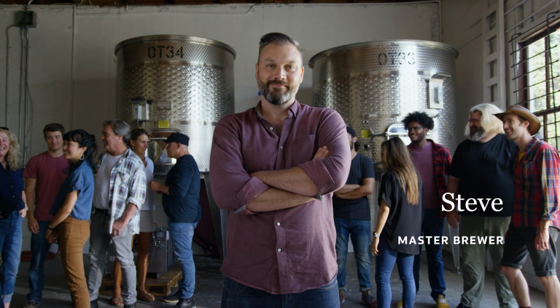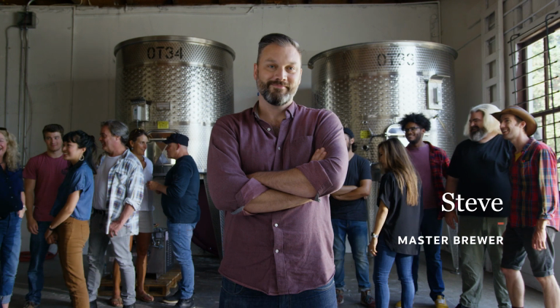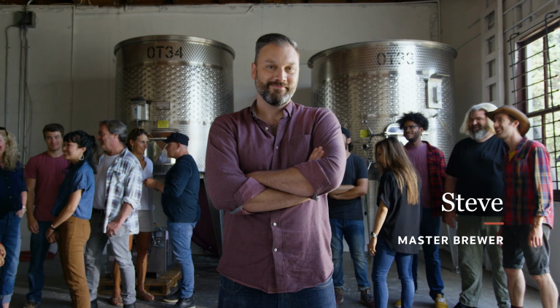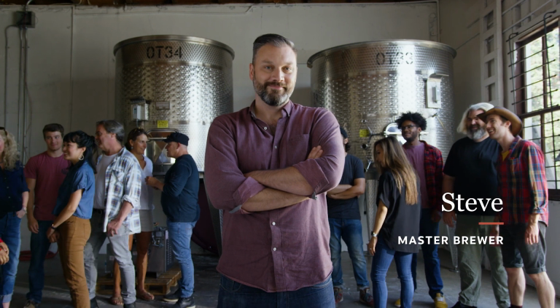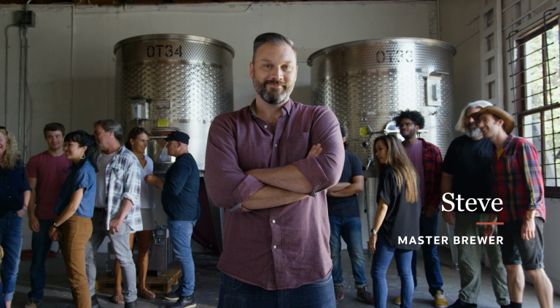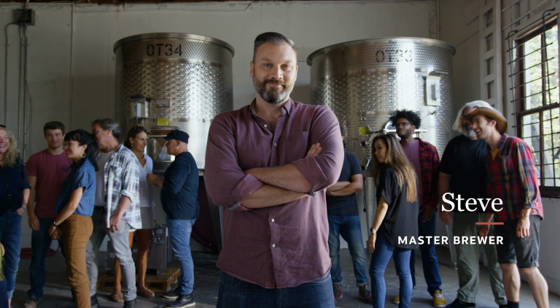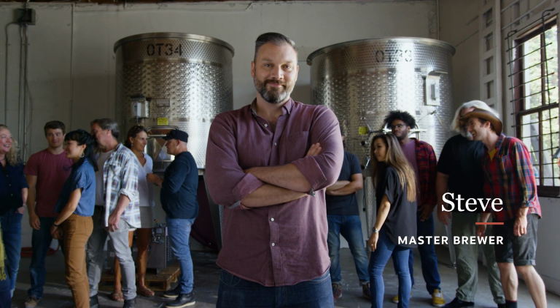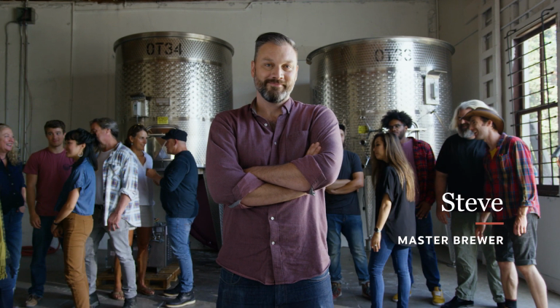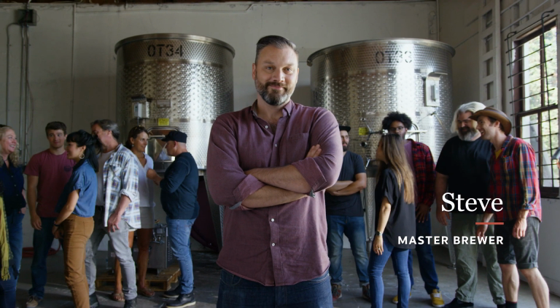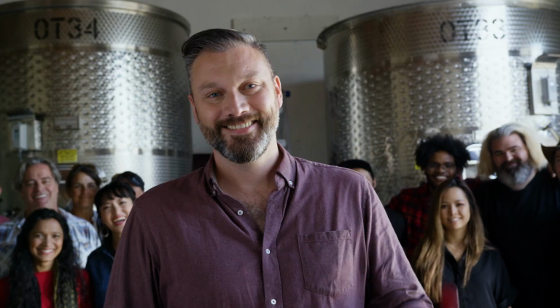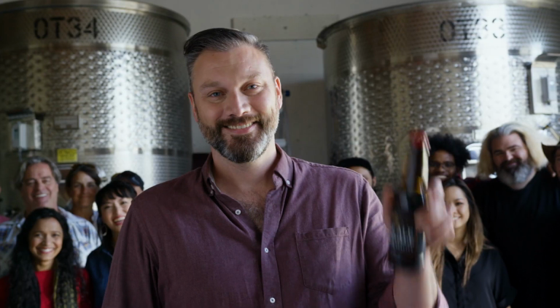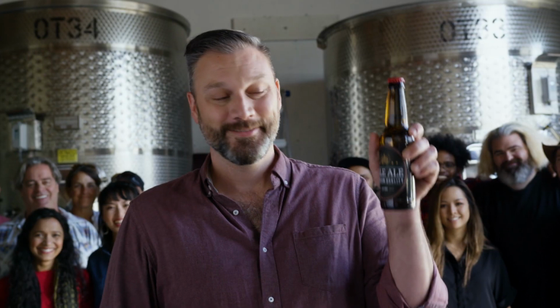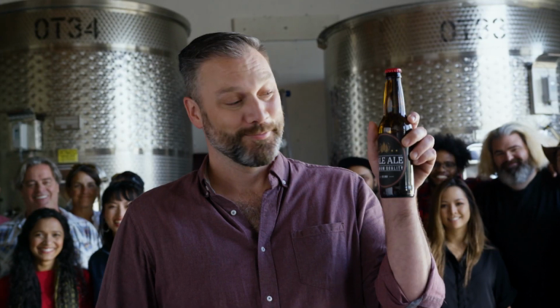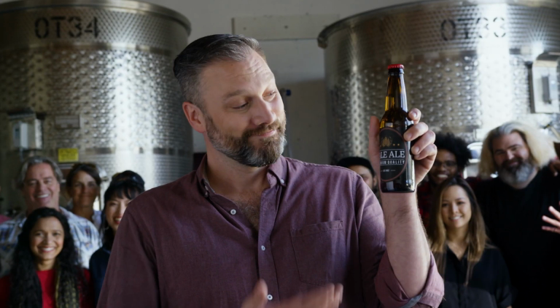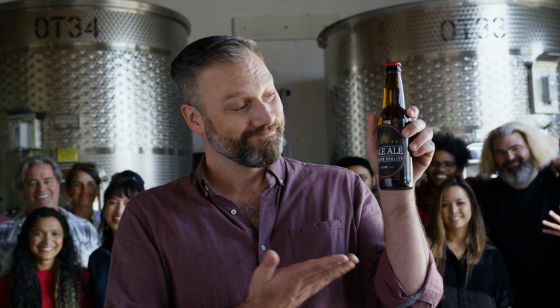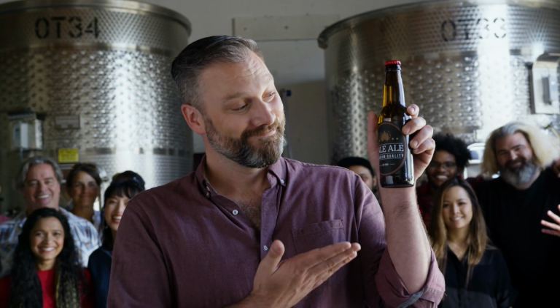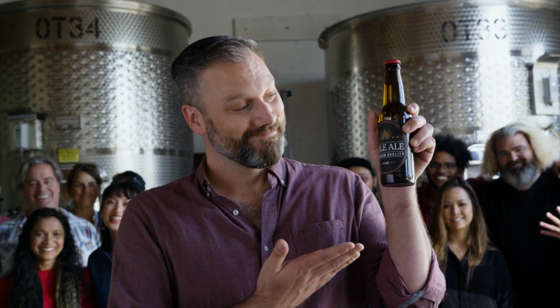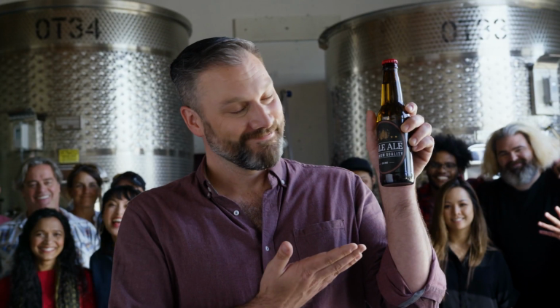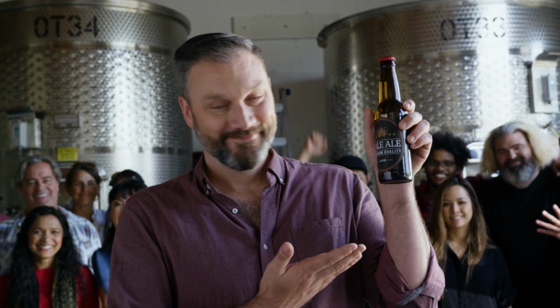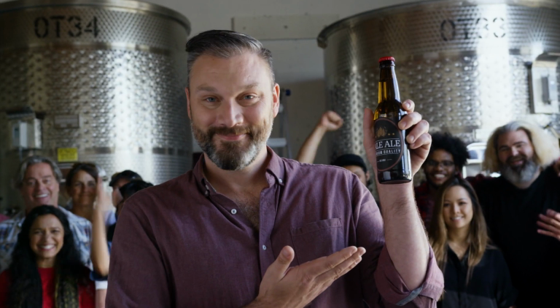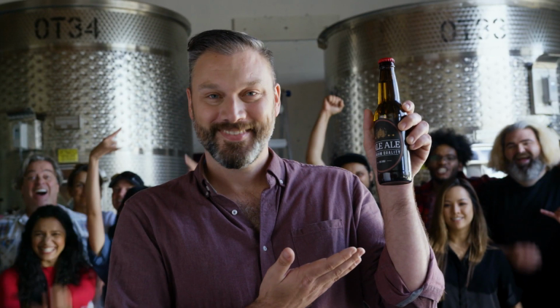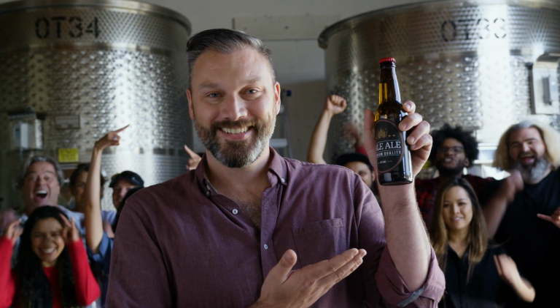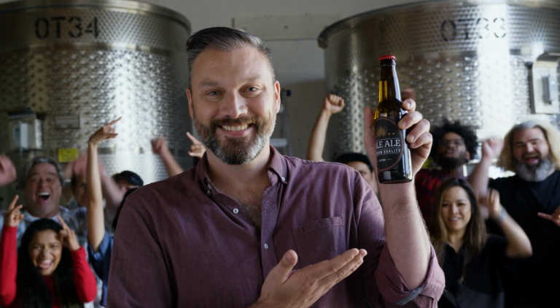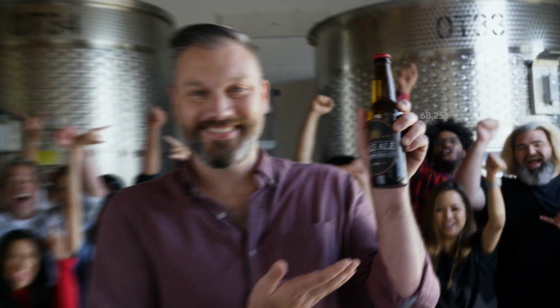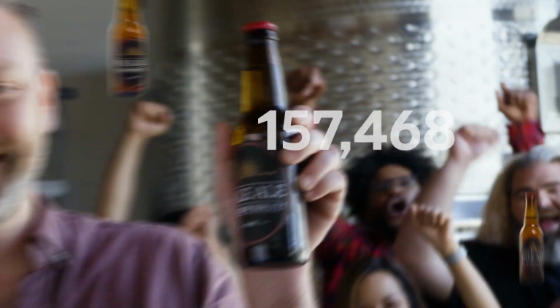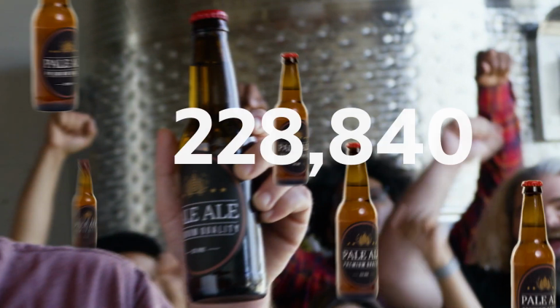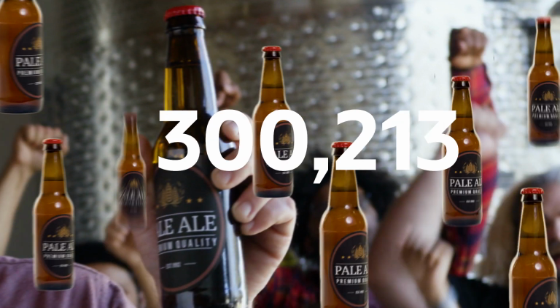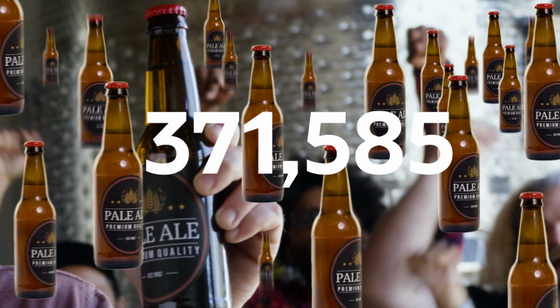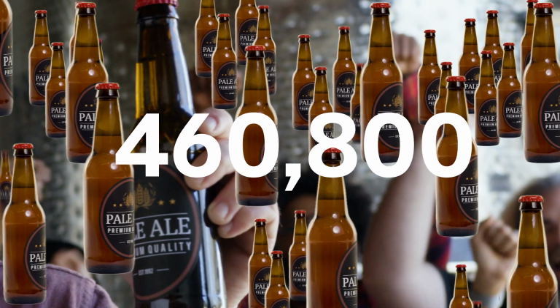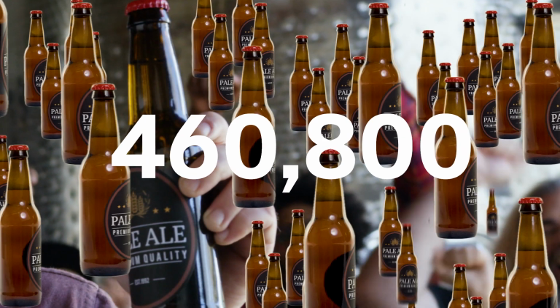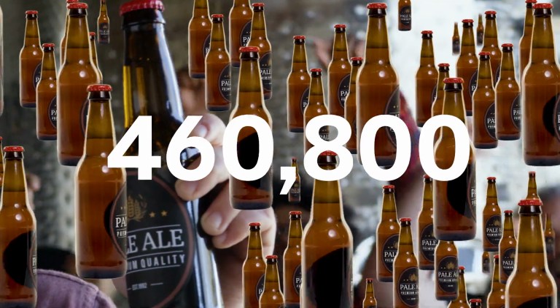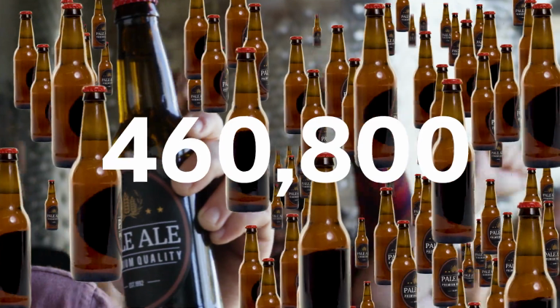This is Steve. Steve made this beer, and this week he made it 460,800 times.